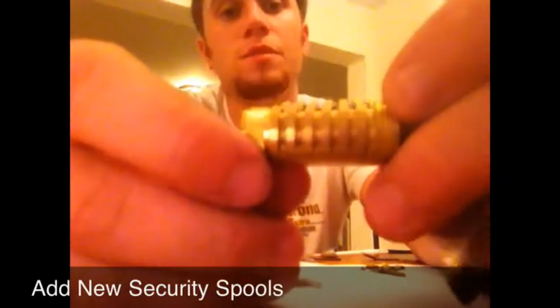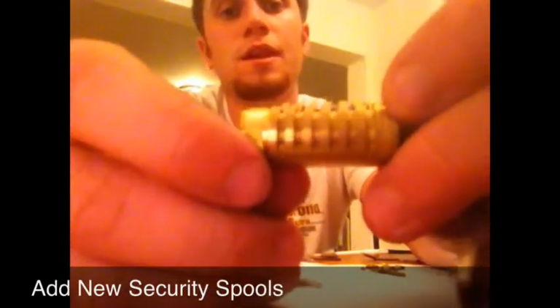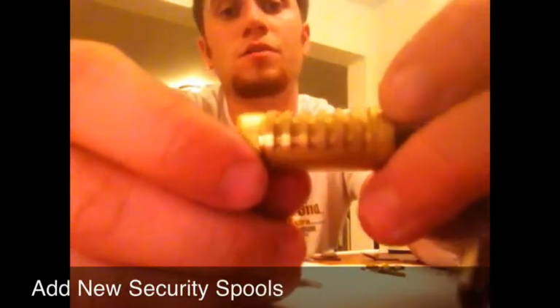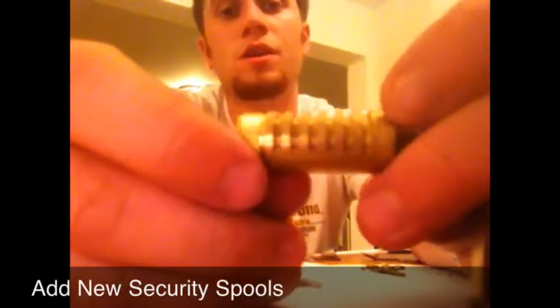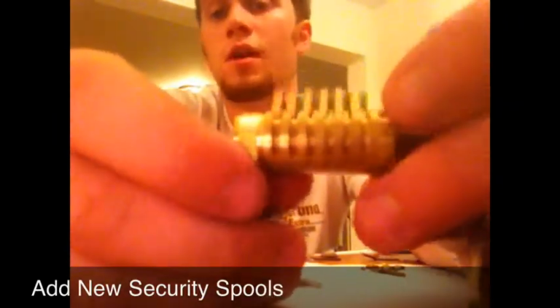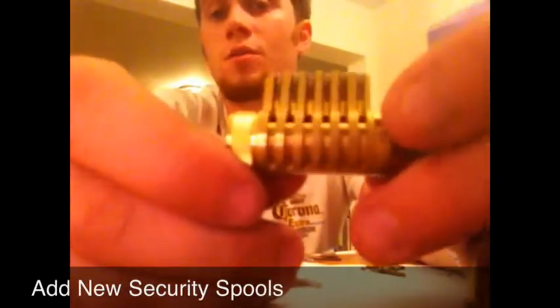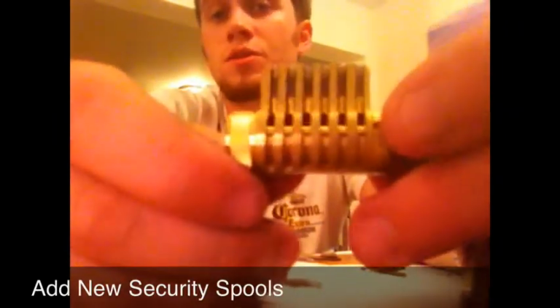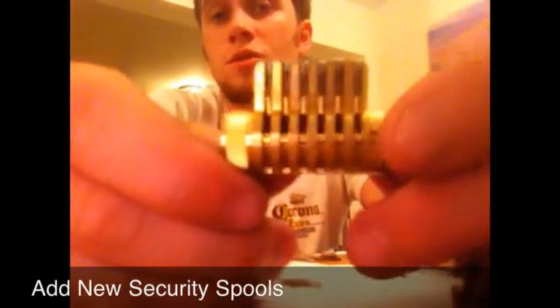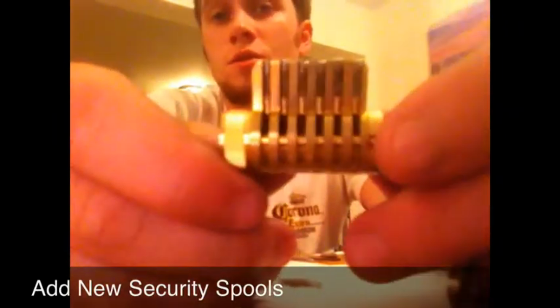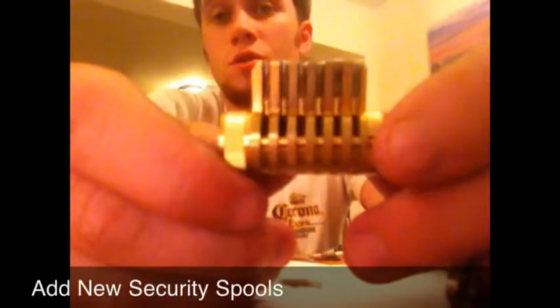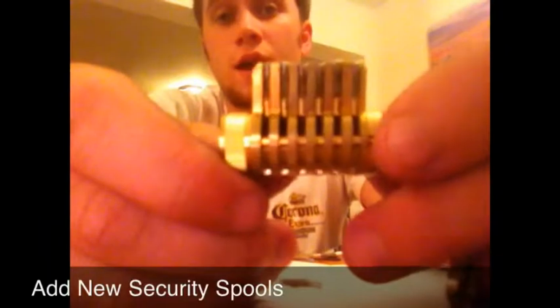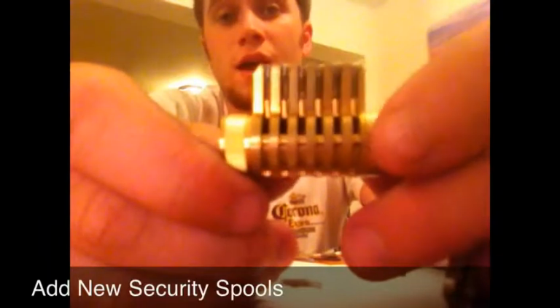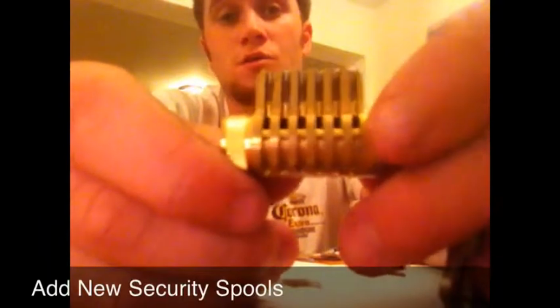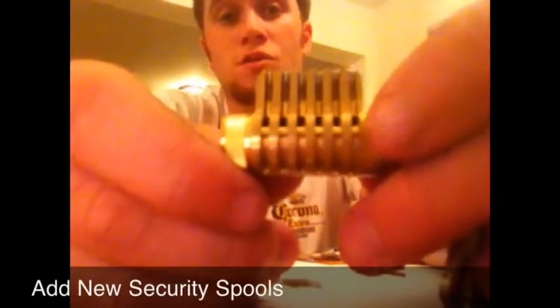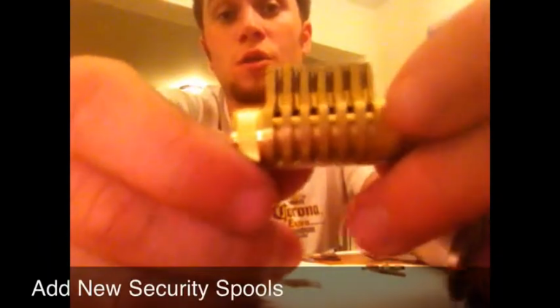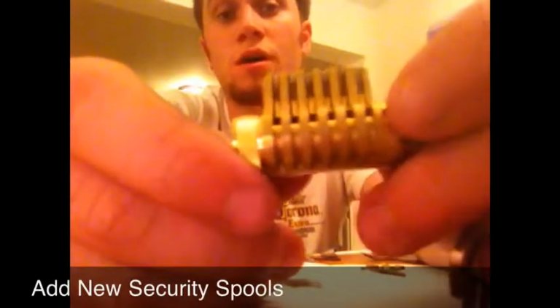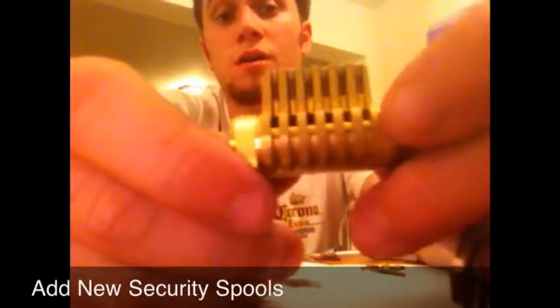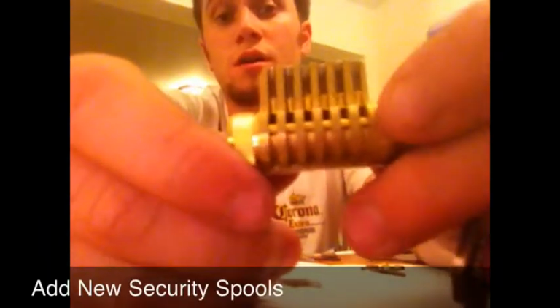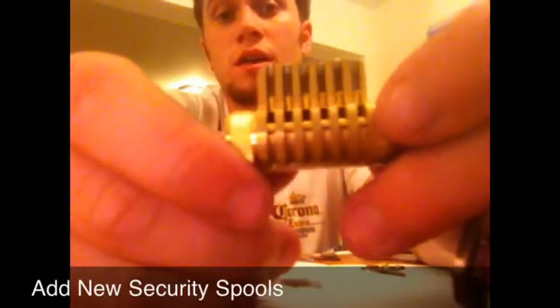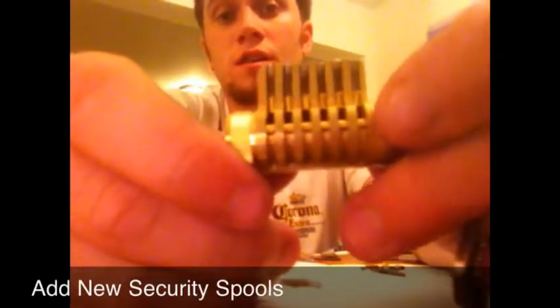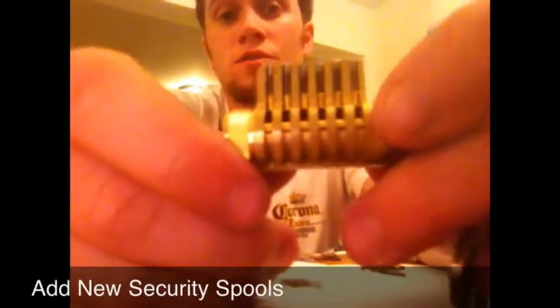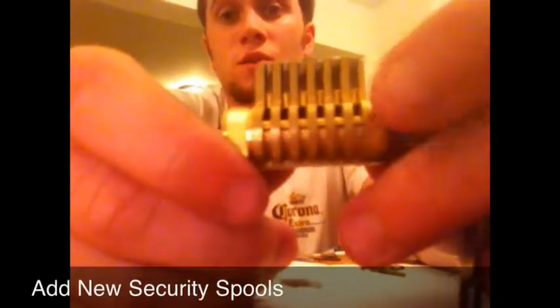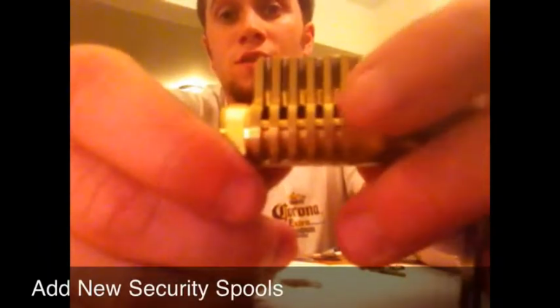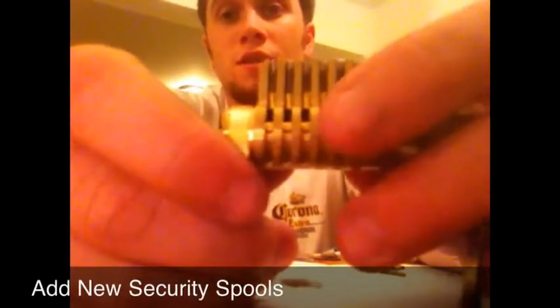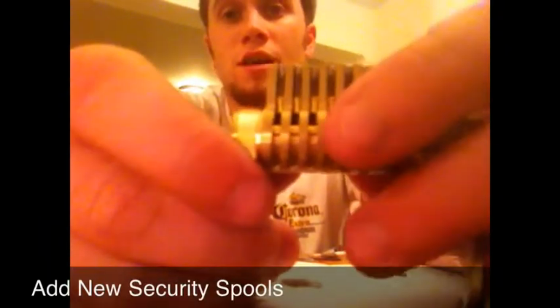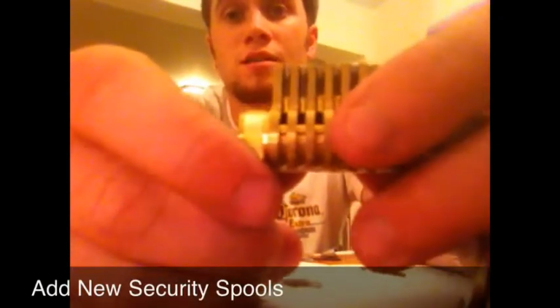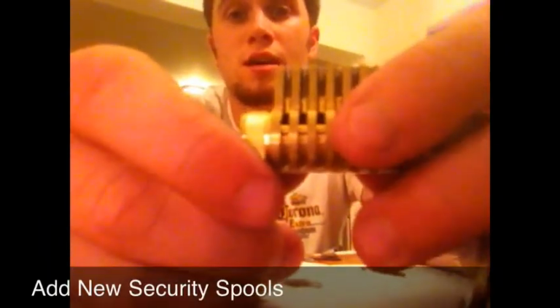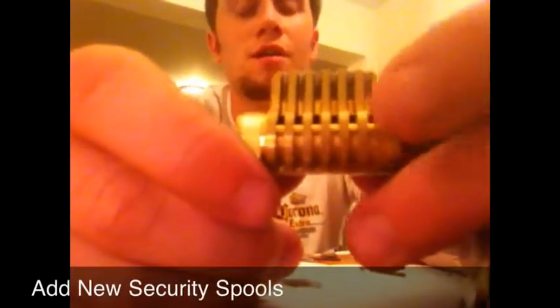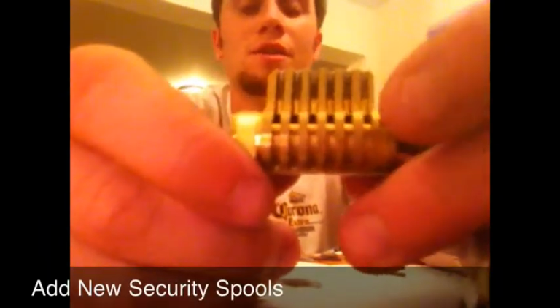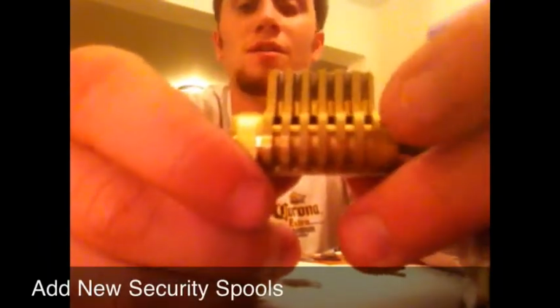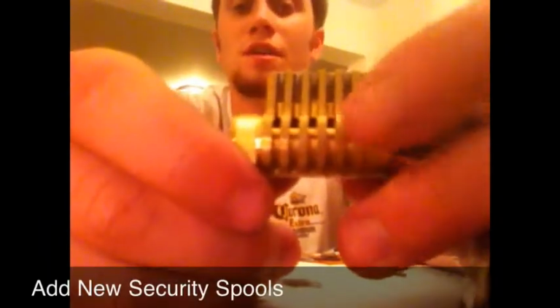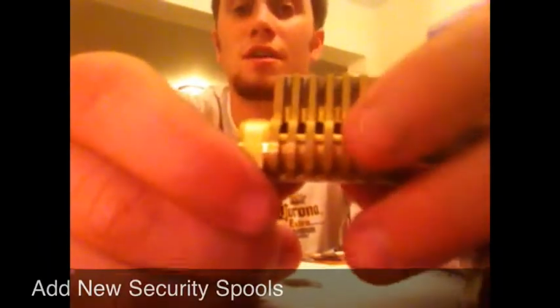In the next video, I will be showing you how to key this for a different key.